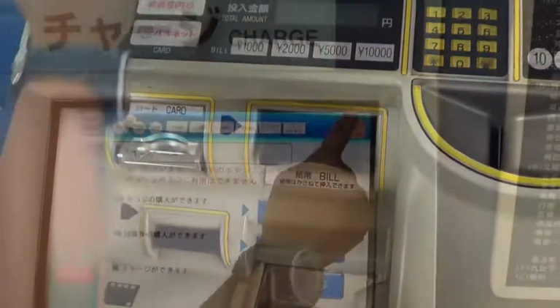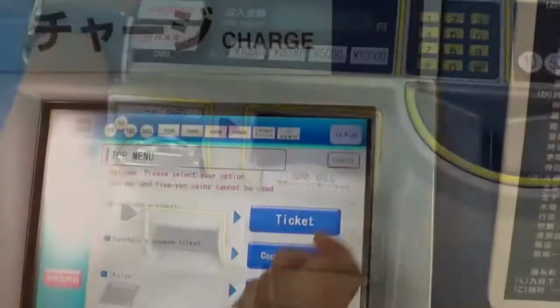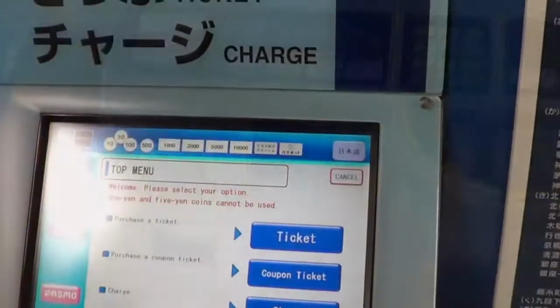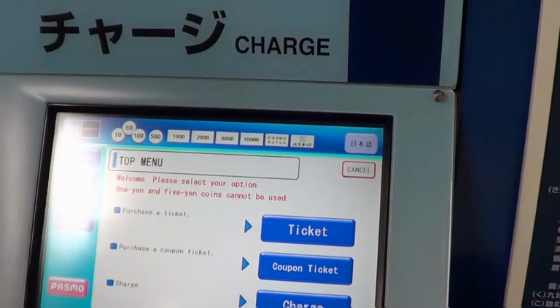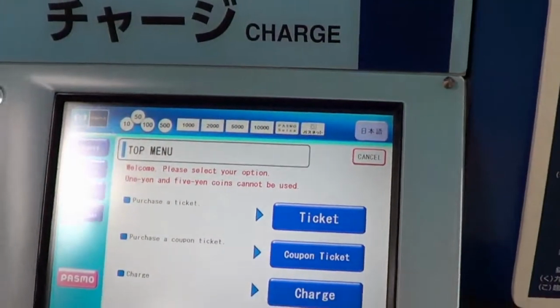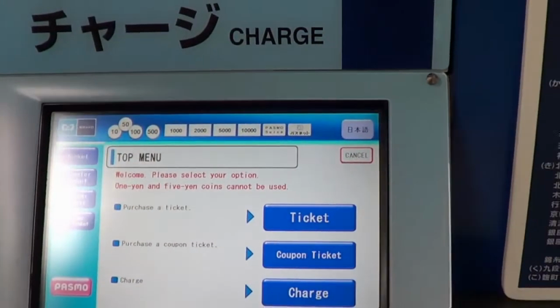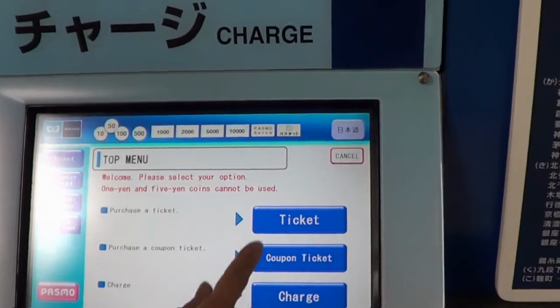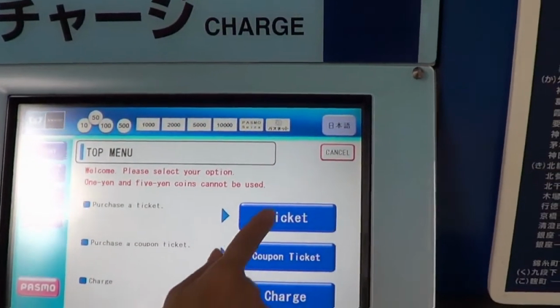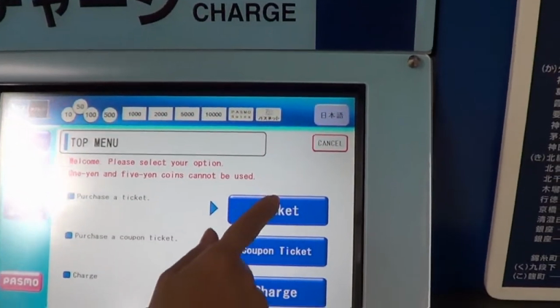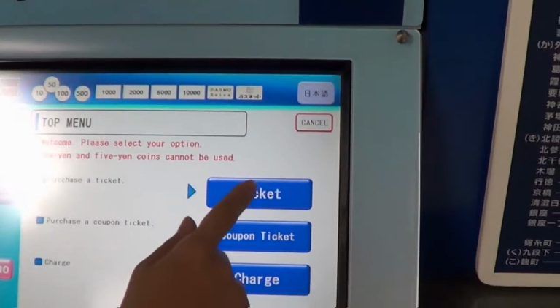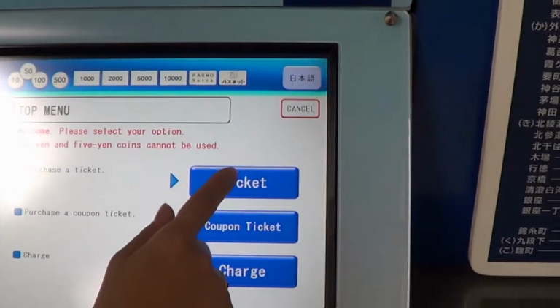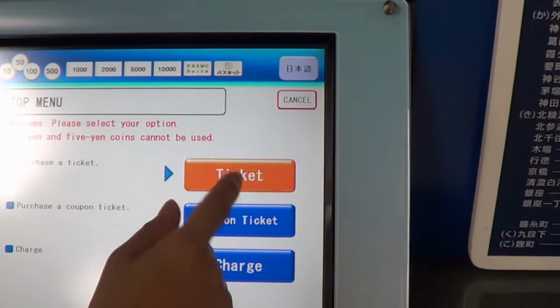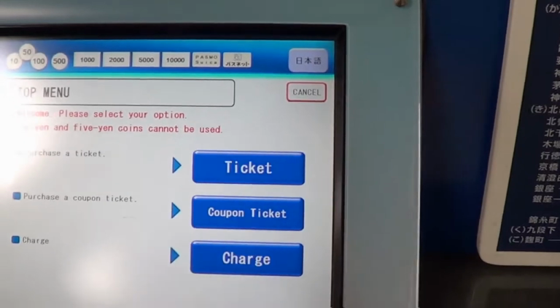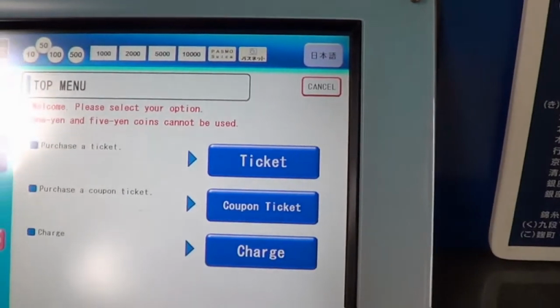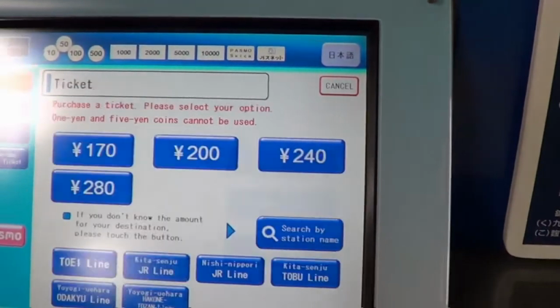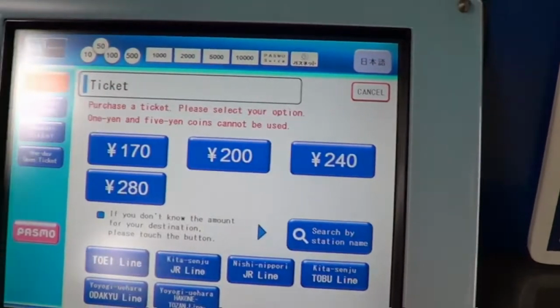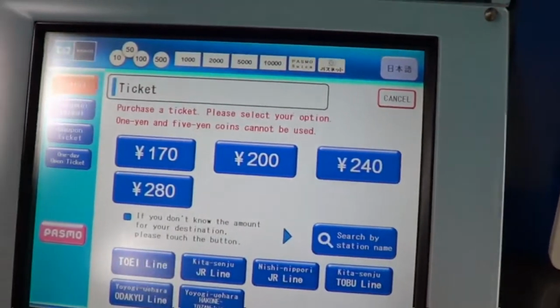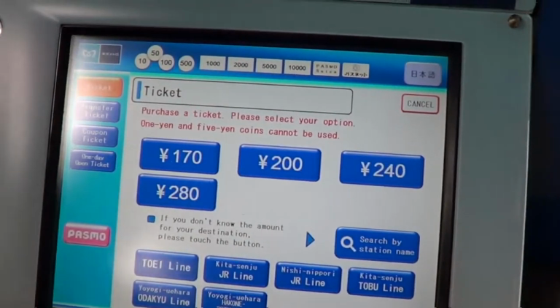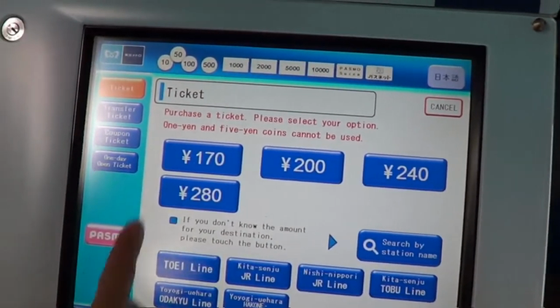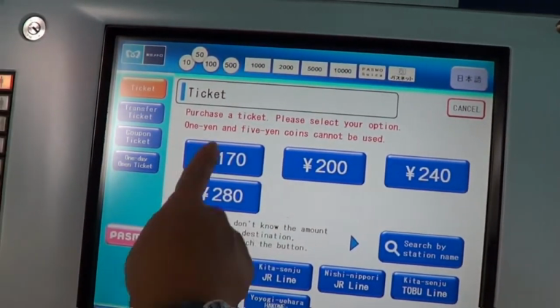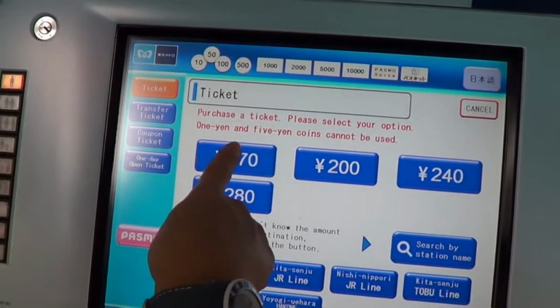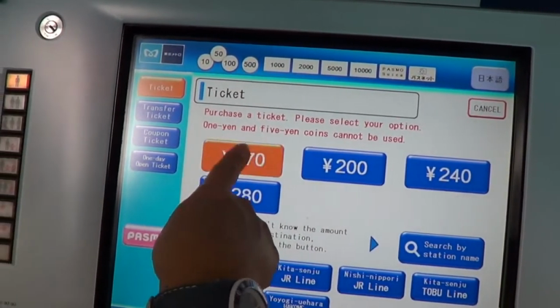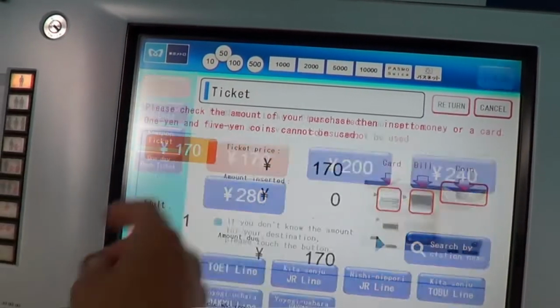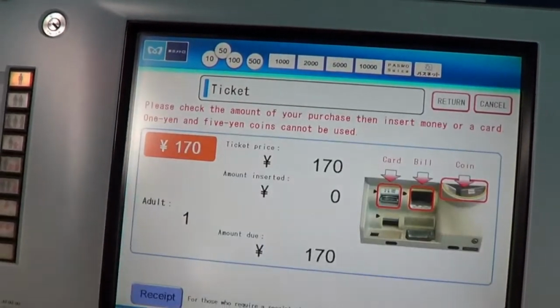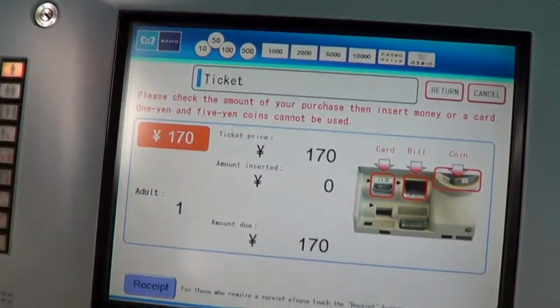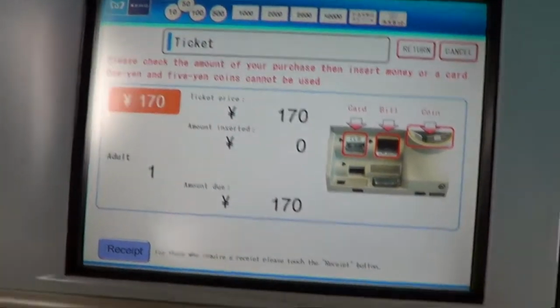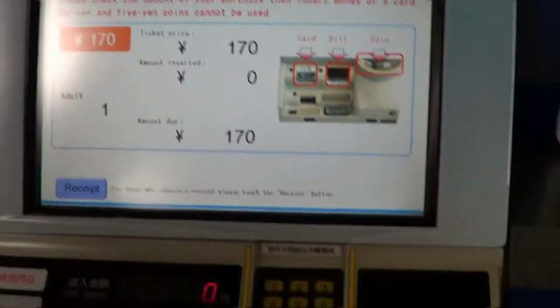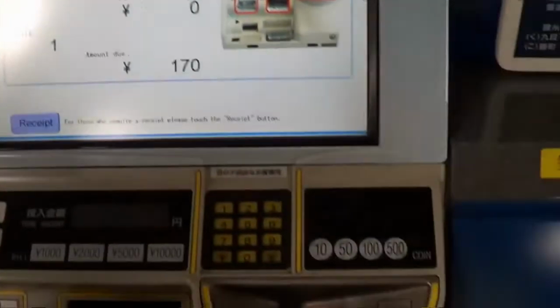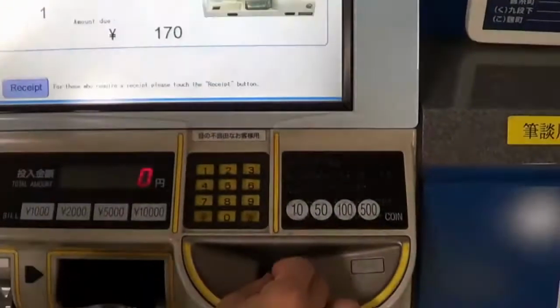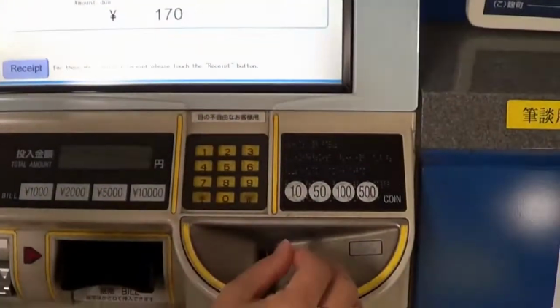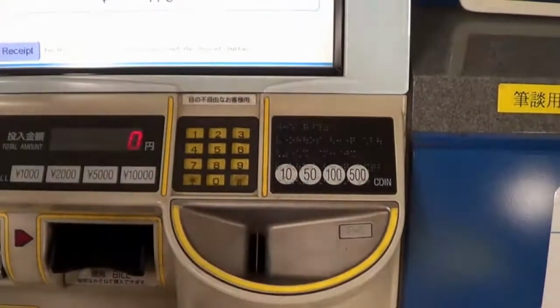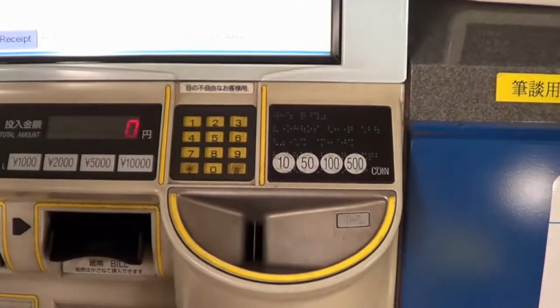Try again: select English, then for ticket, choose 170 yen, then drop the coins in.